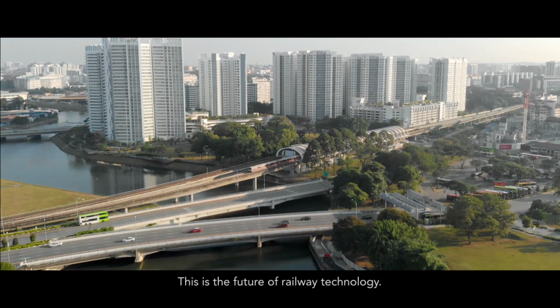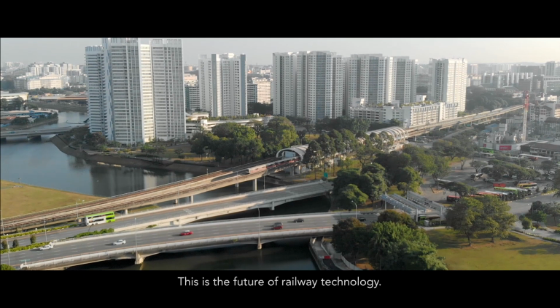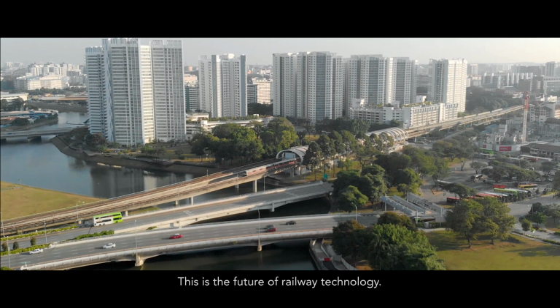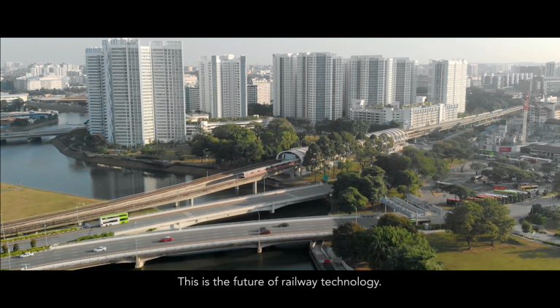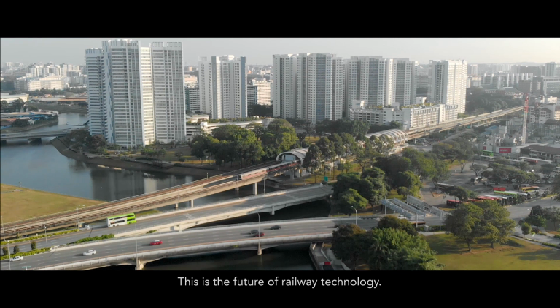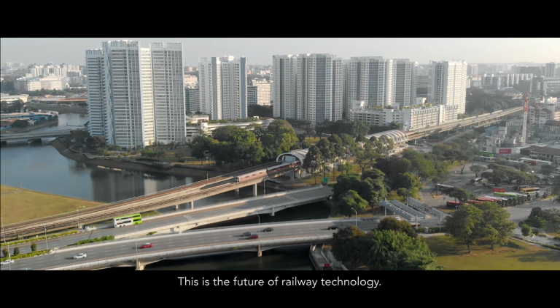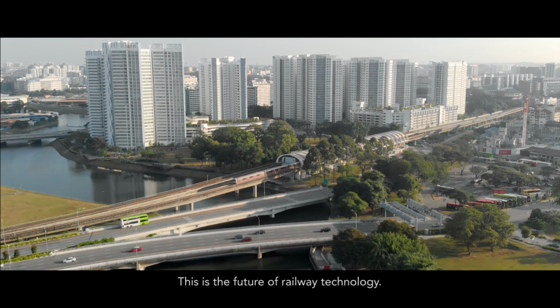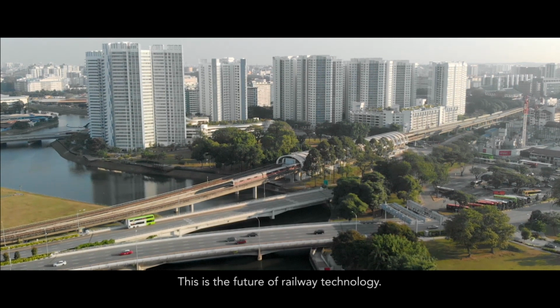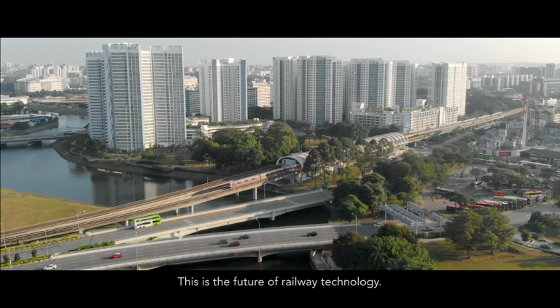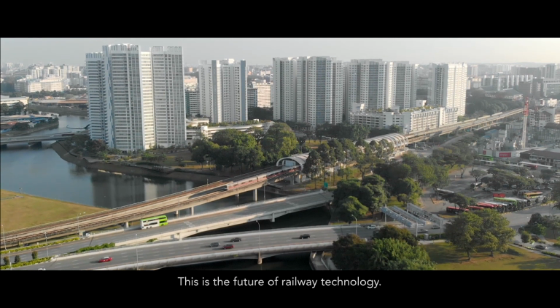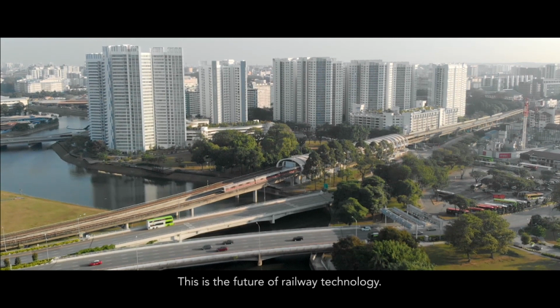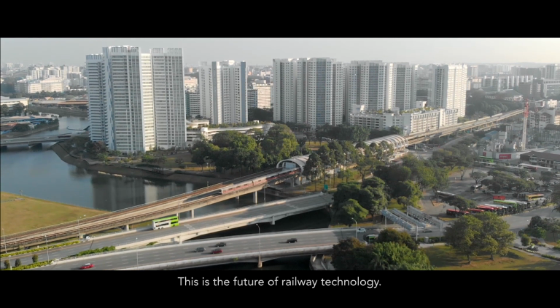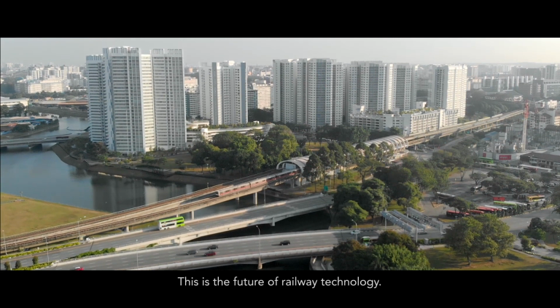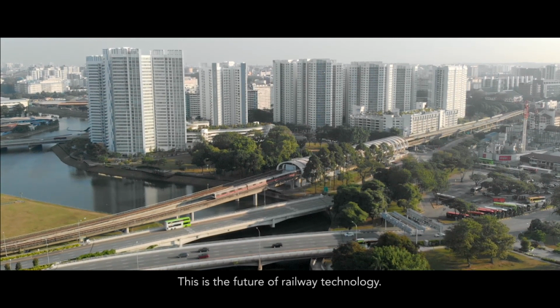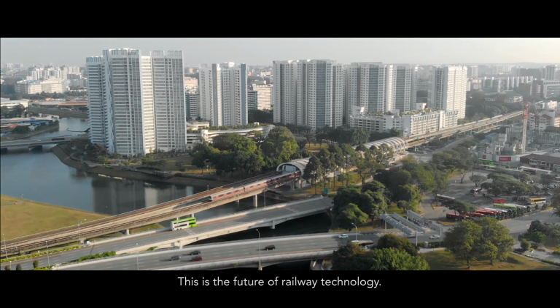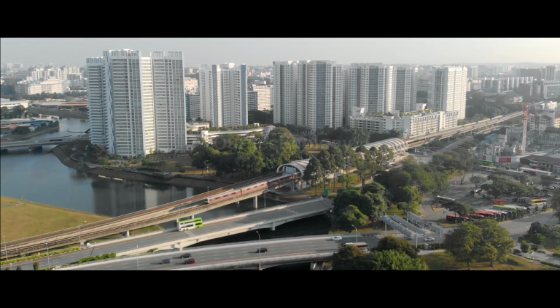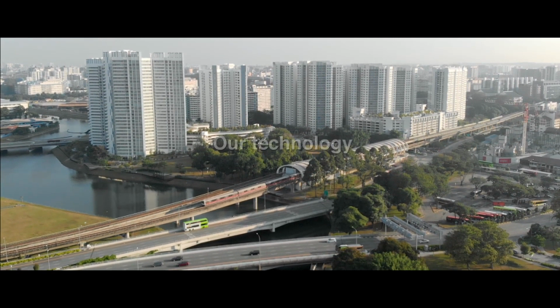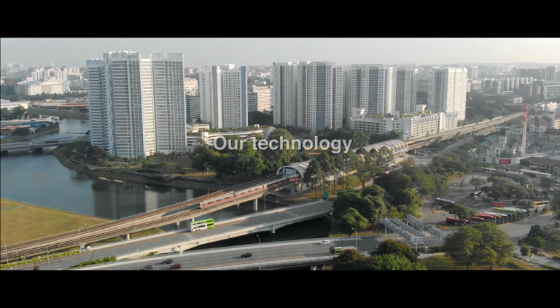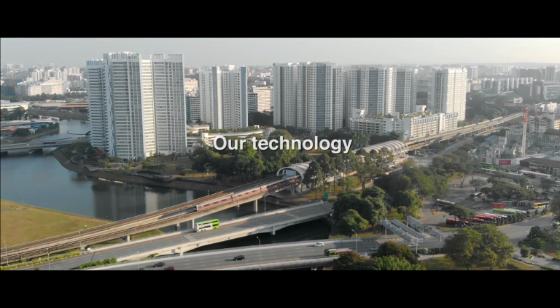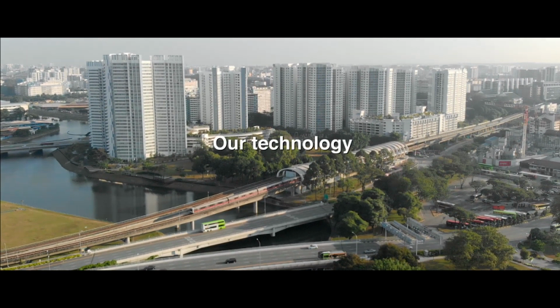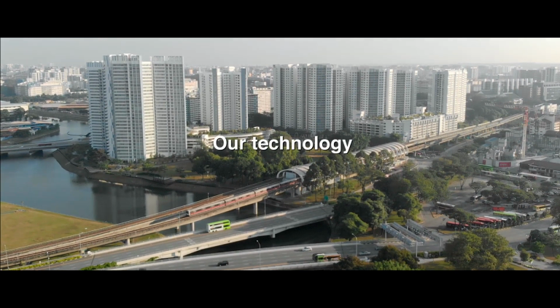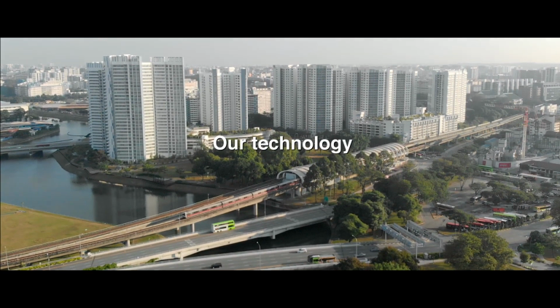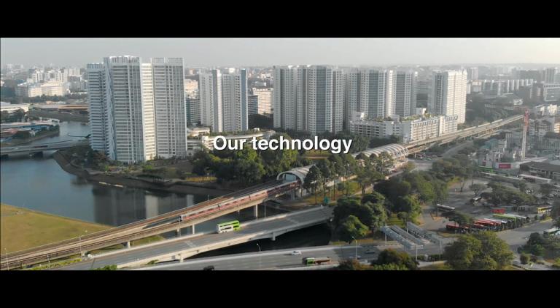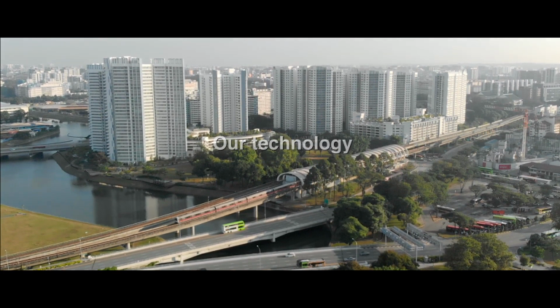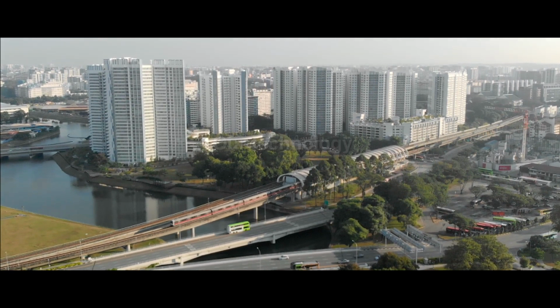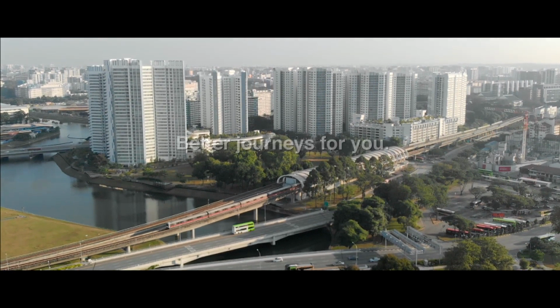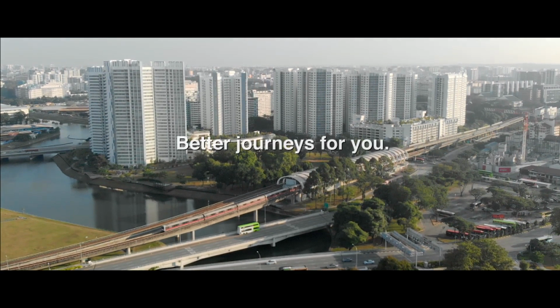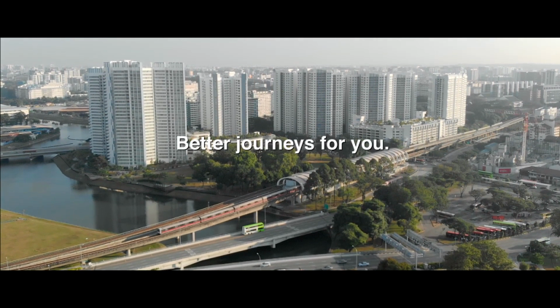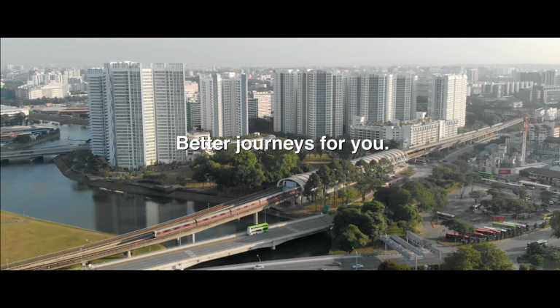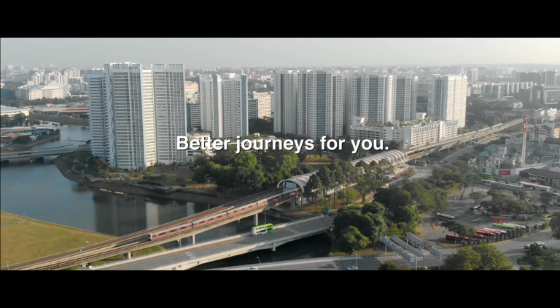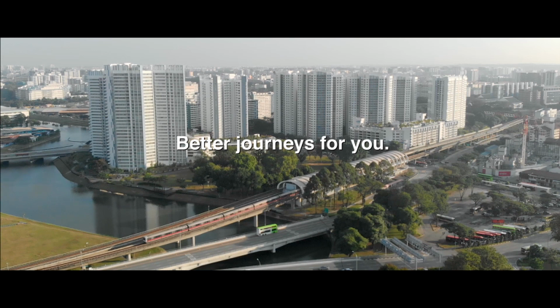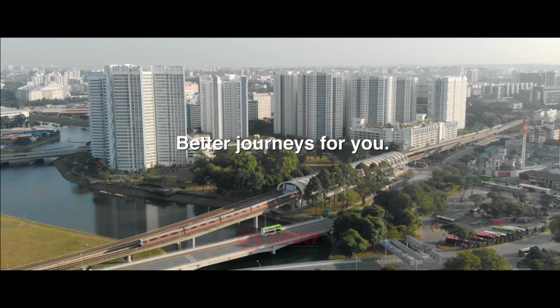This is the future of railway technology. Our technology. Better journeys for you.